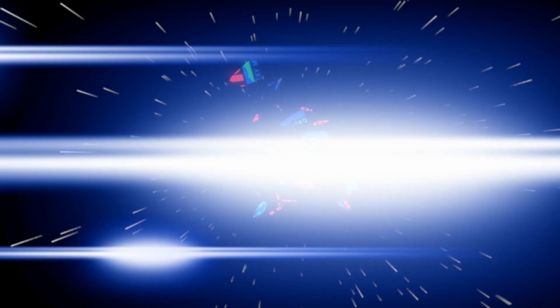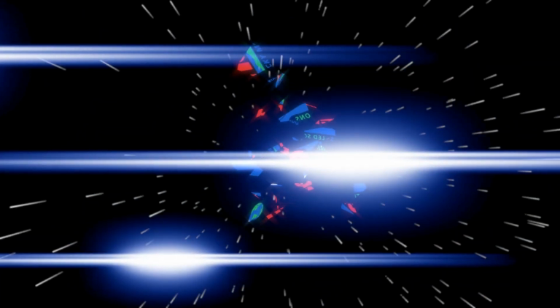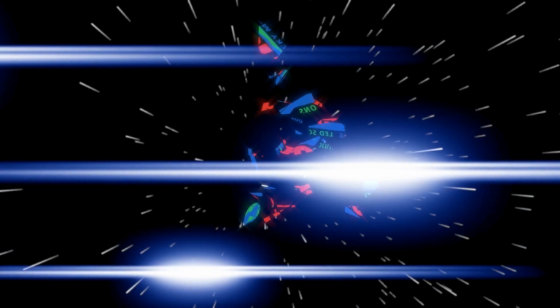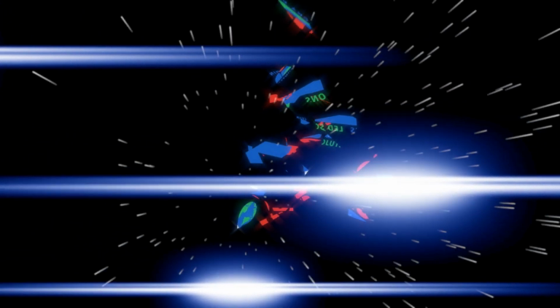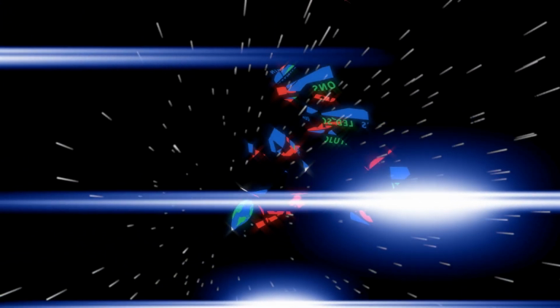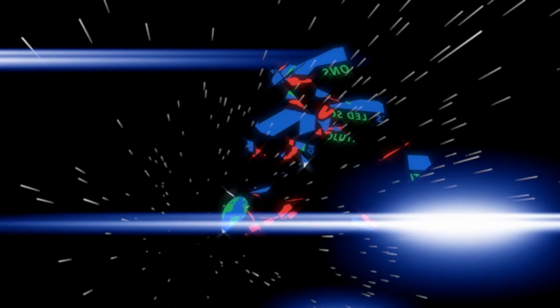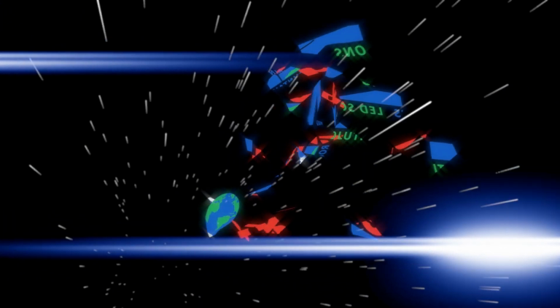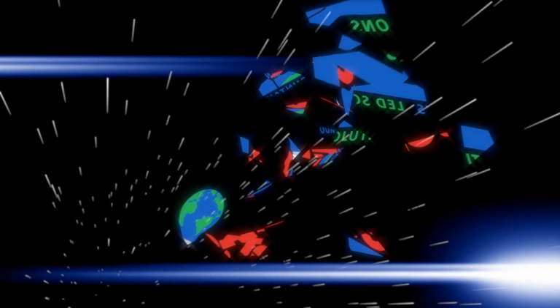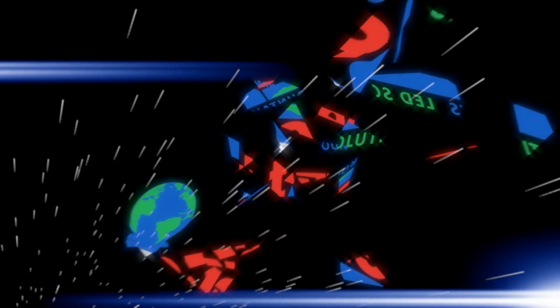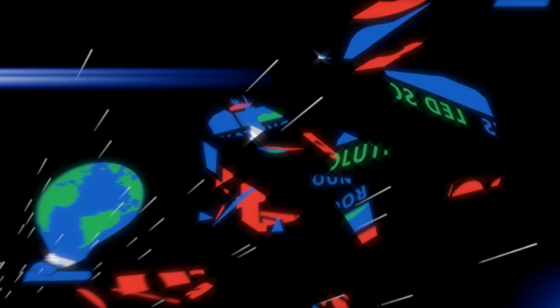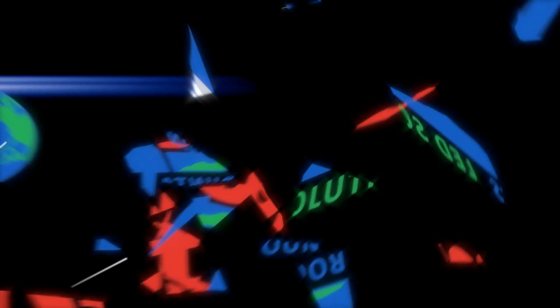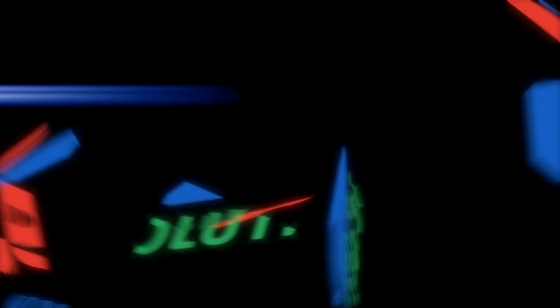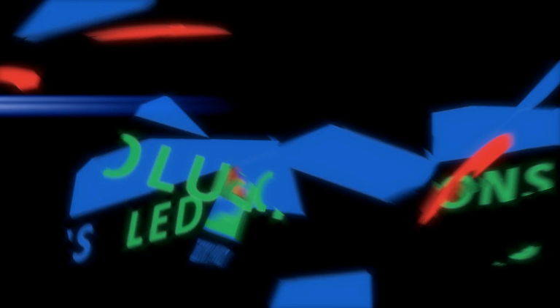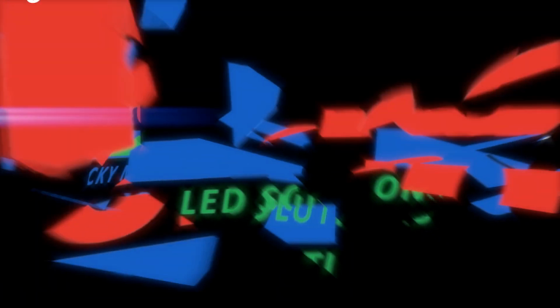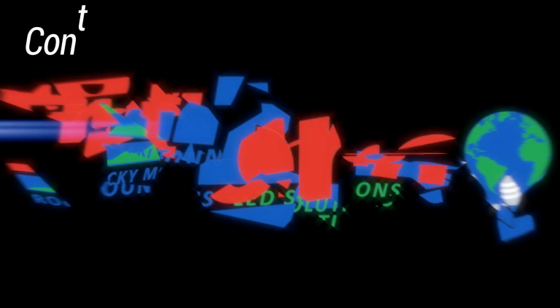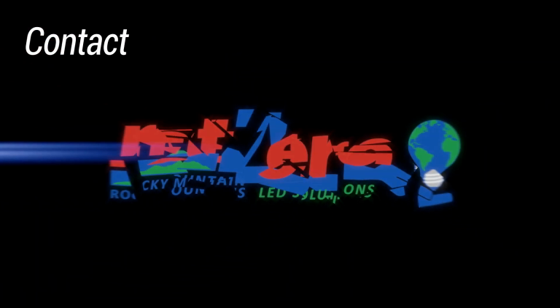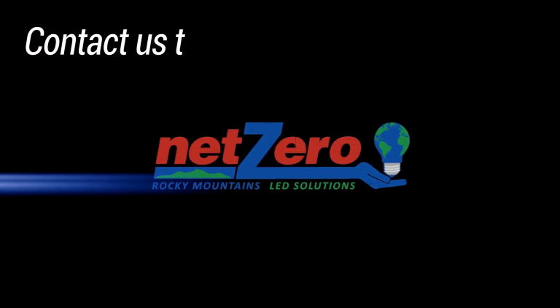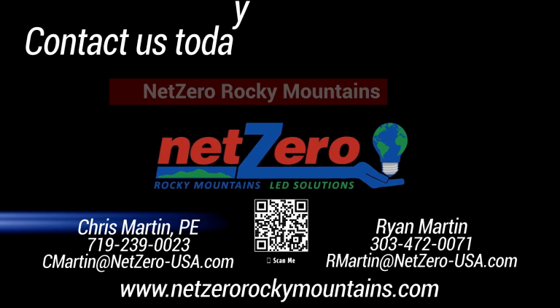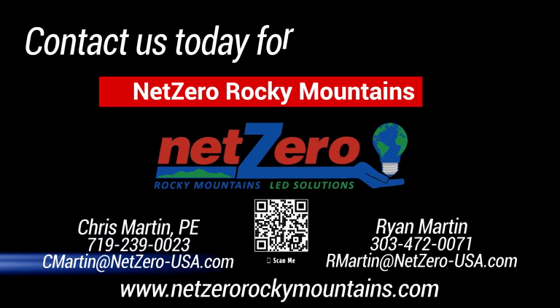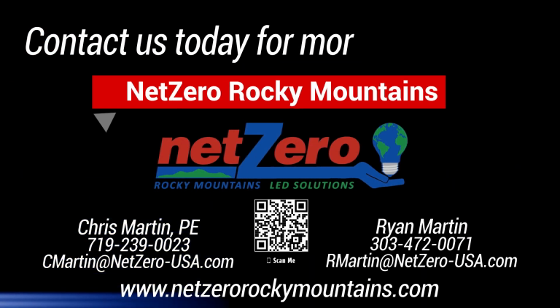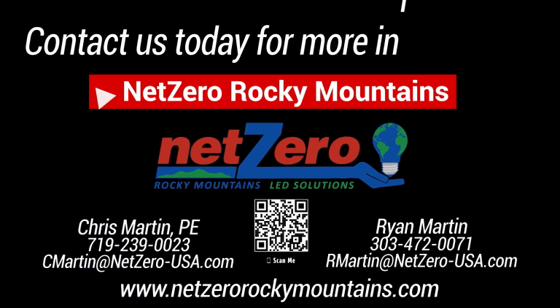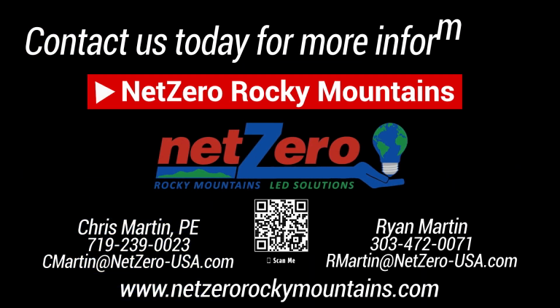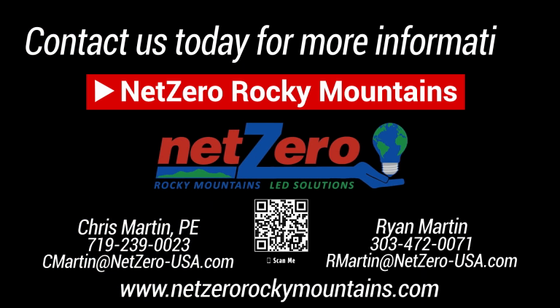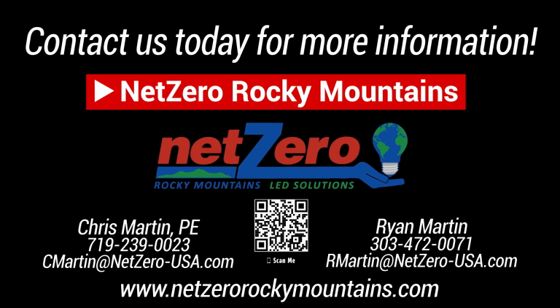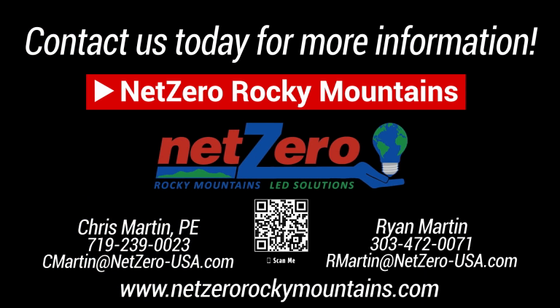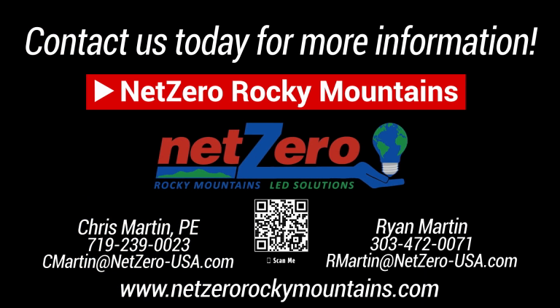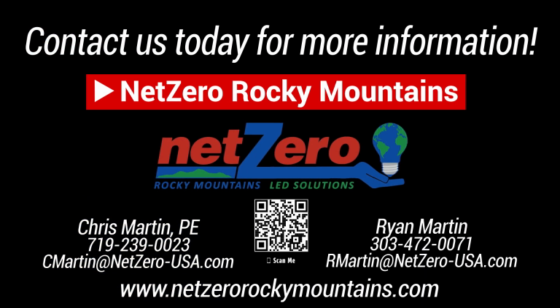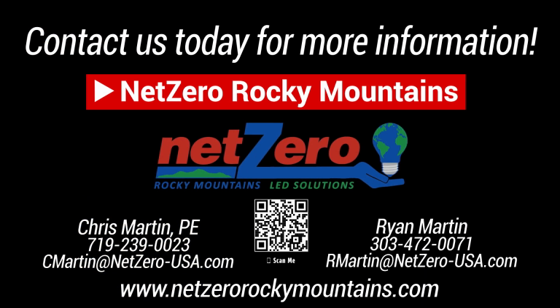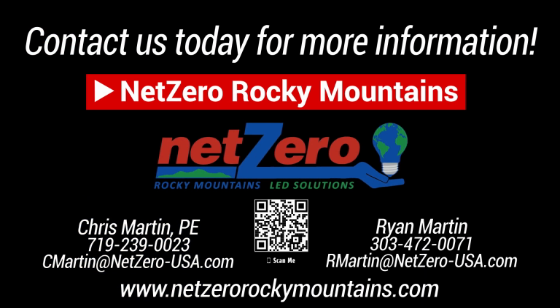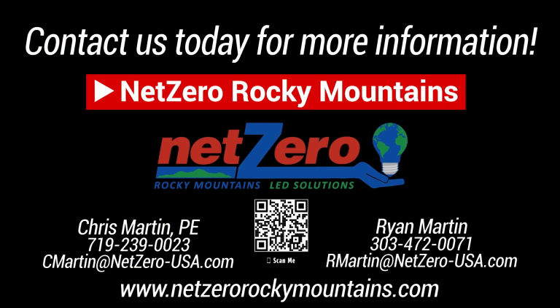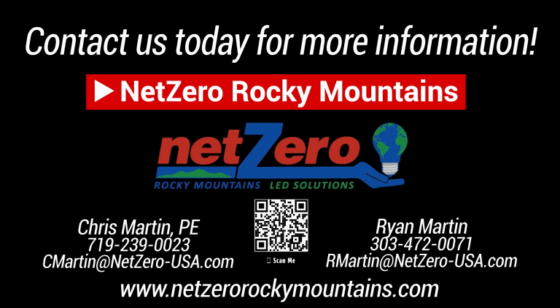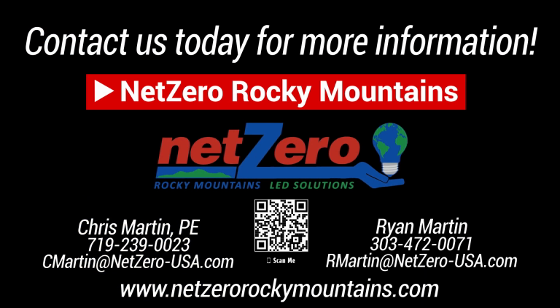To learn more on how our technology solutions can help your business, subscribe to our channel and shoot us an email or give us a call.